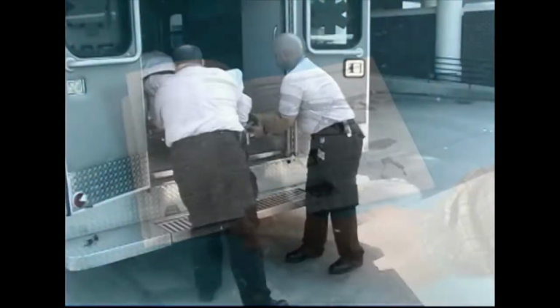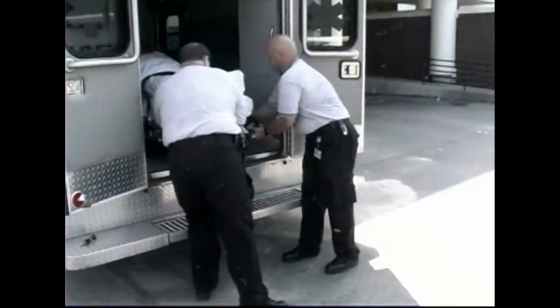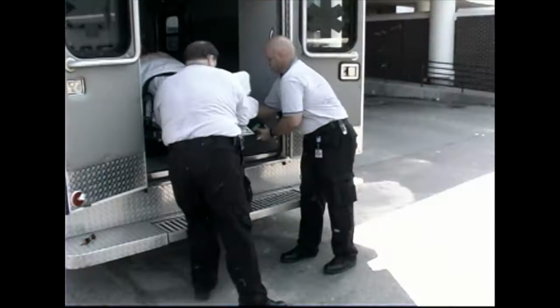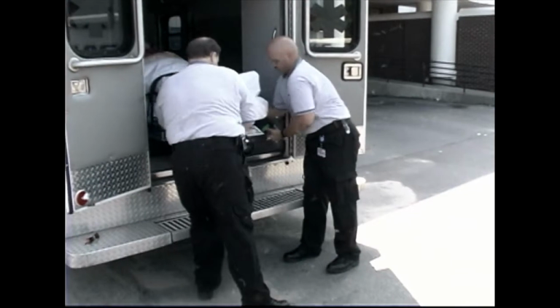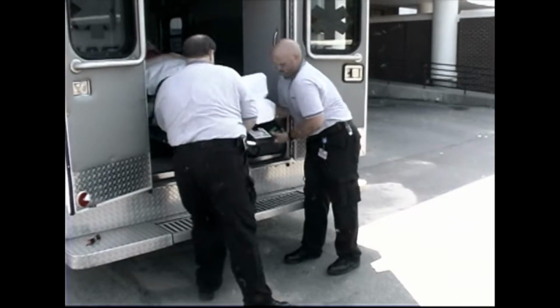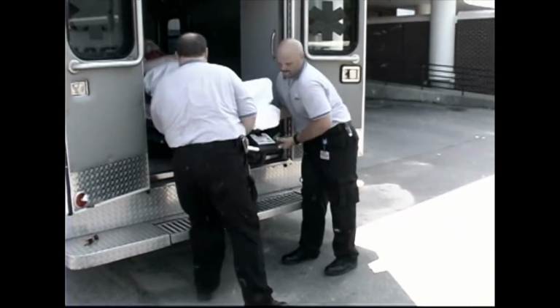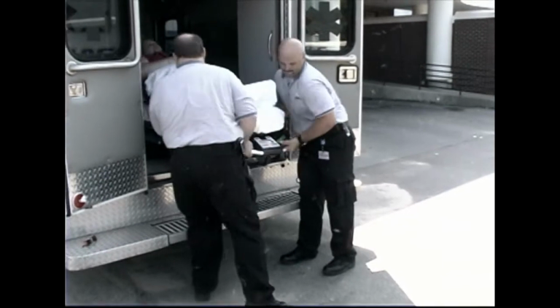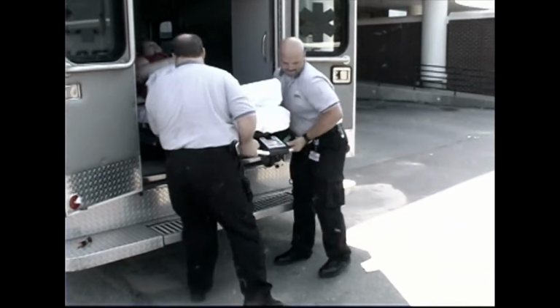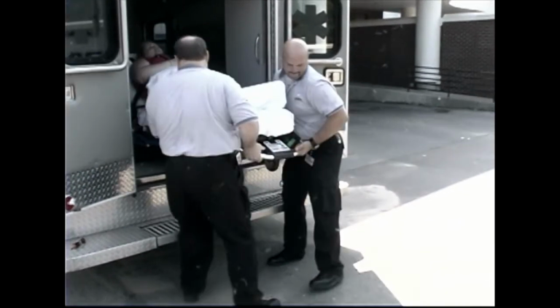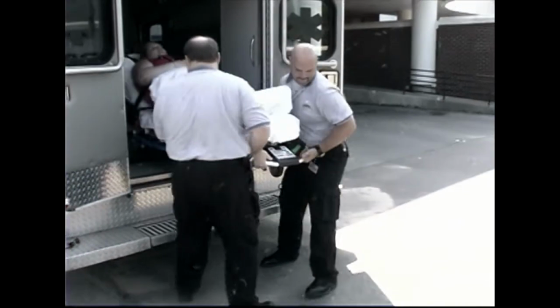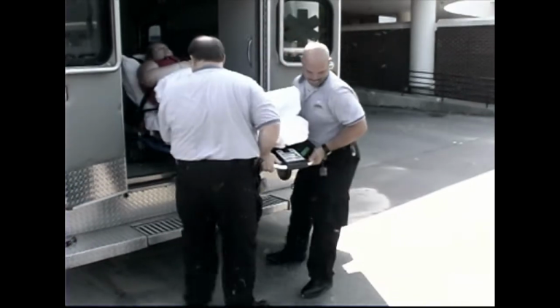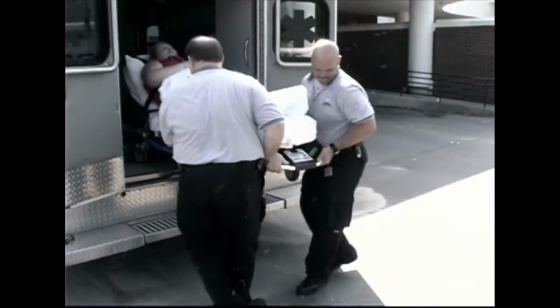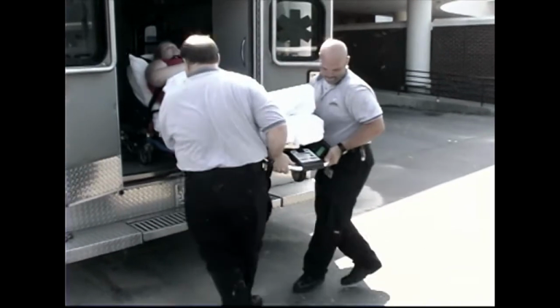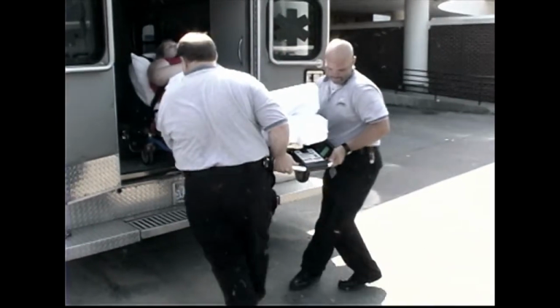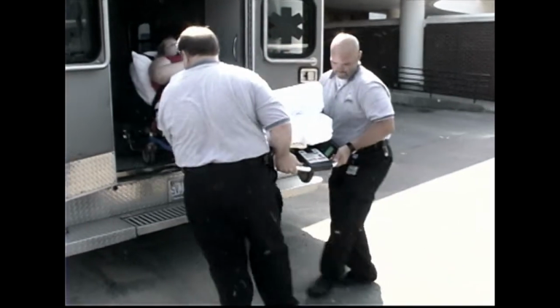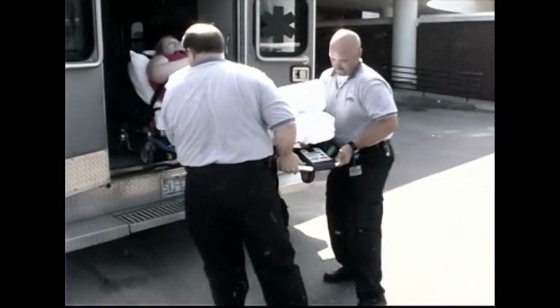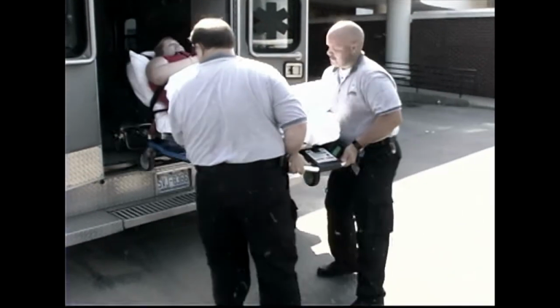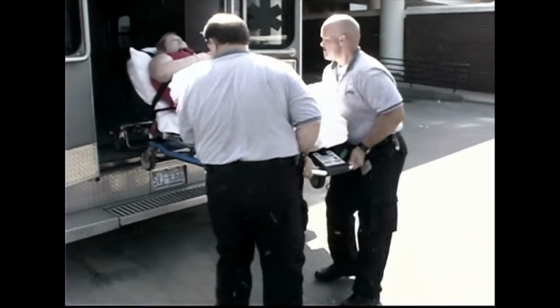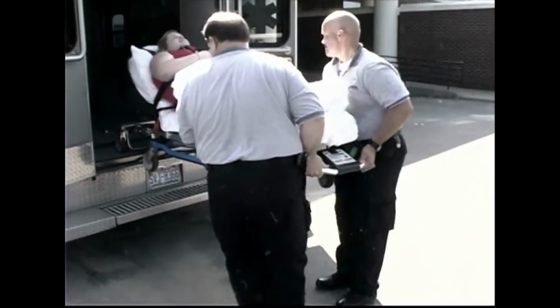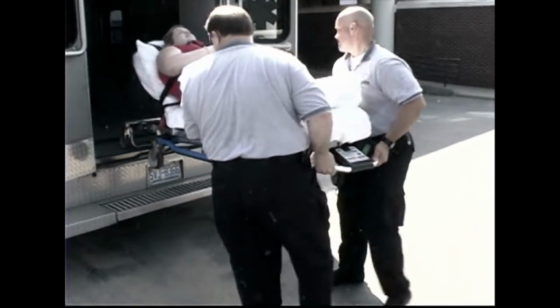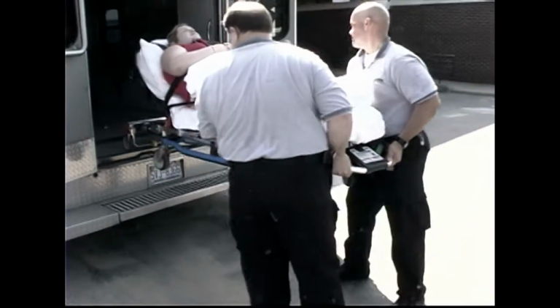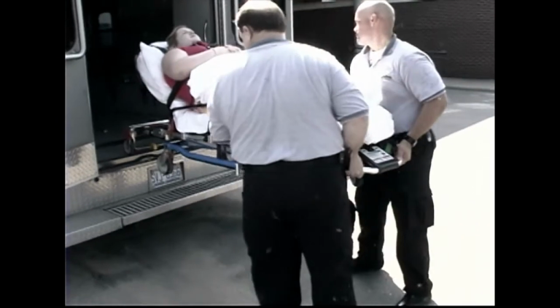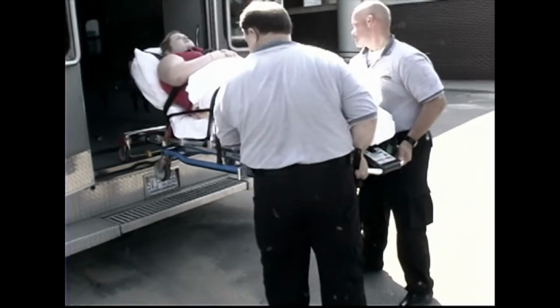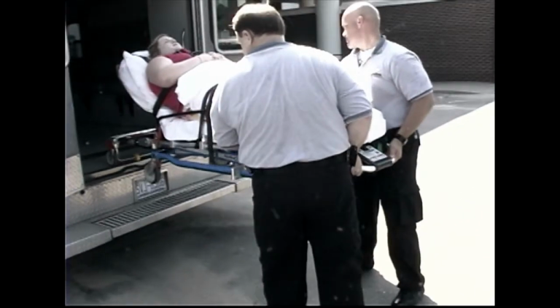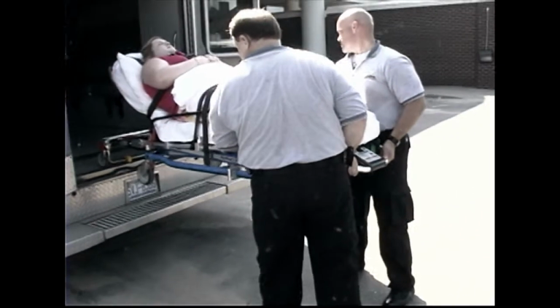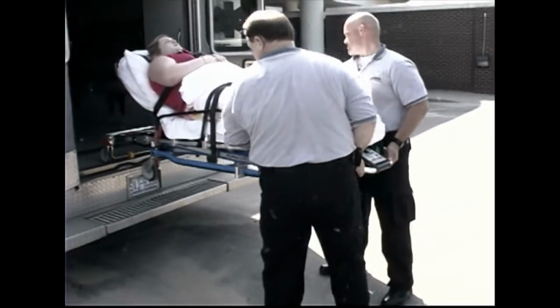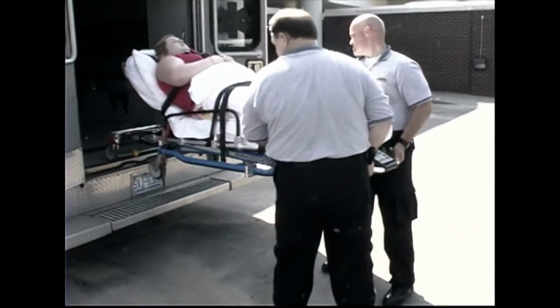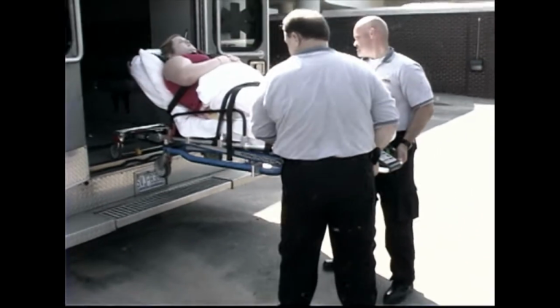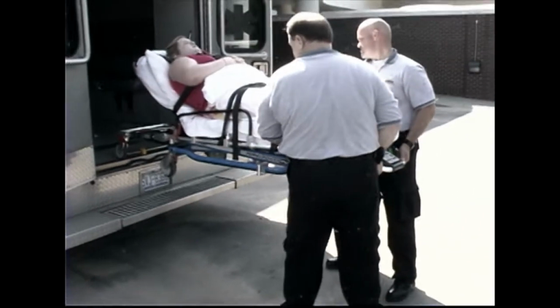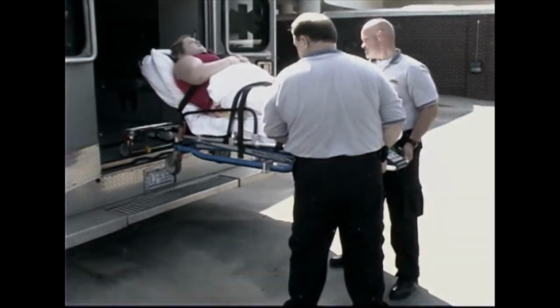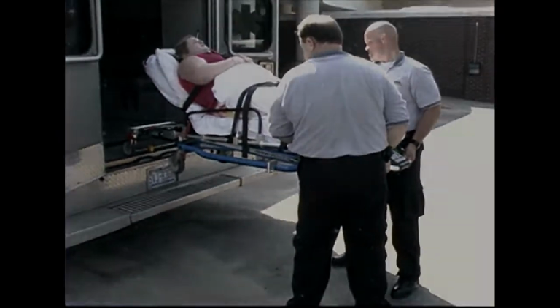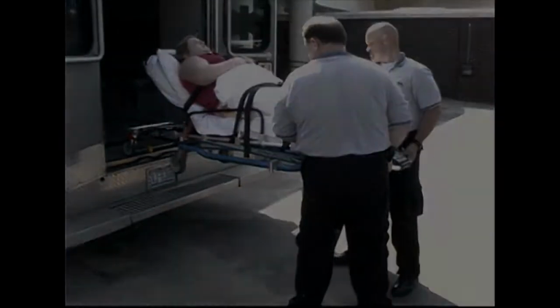Before placing the cot in service, be certain all personnel who will work with the cot are trained.